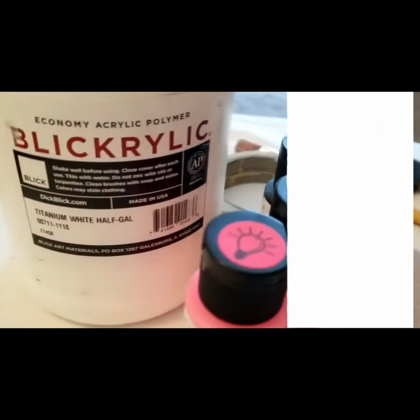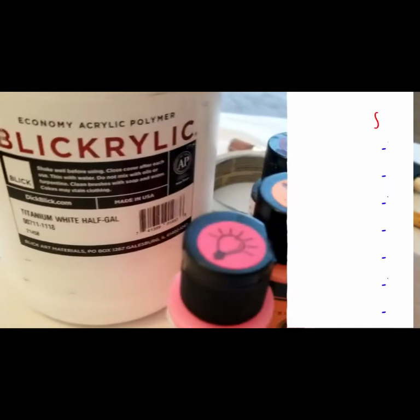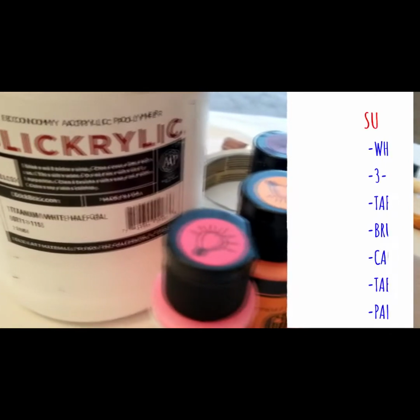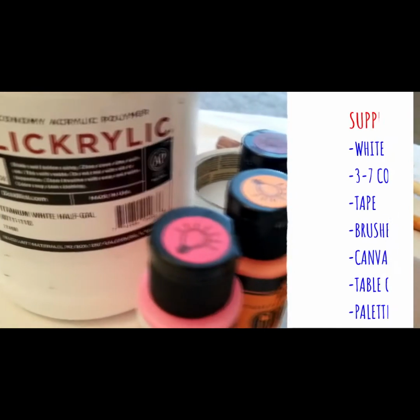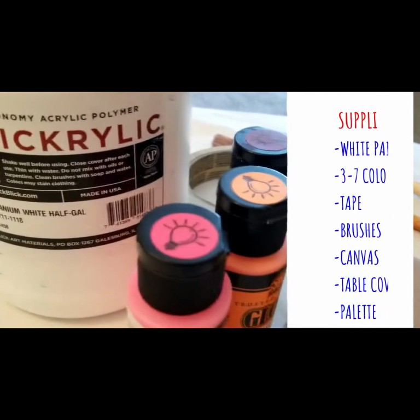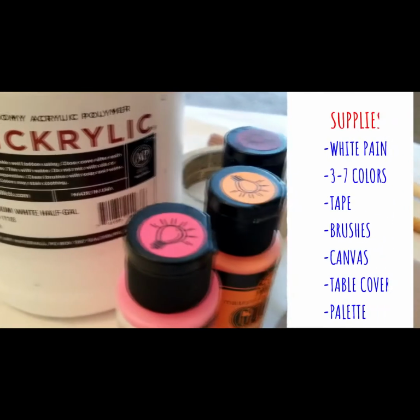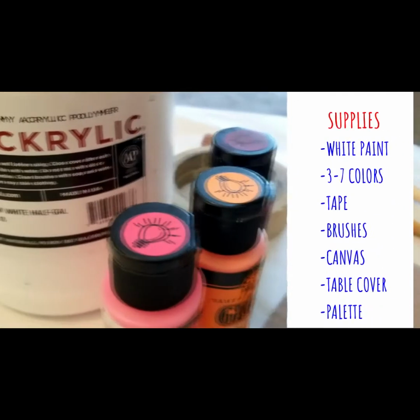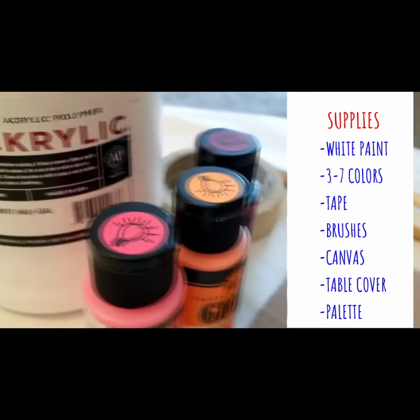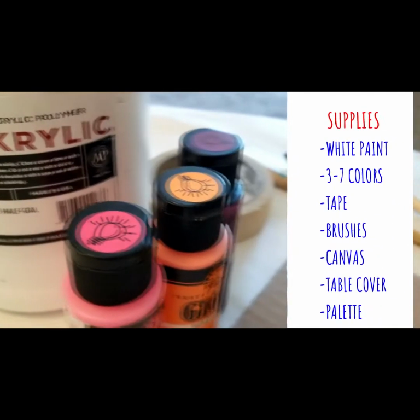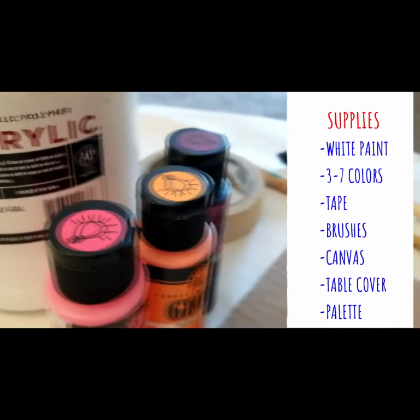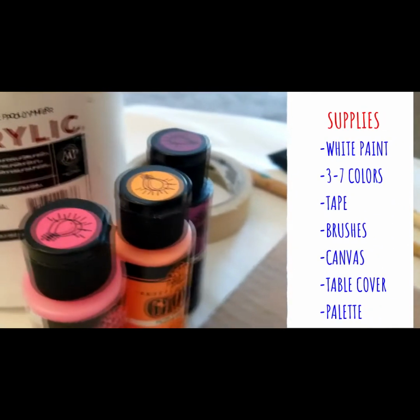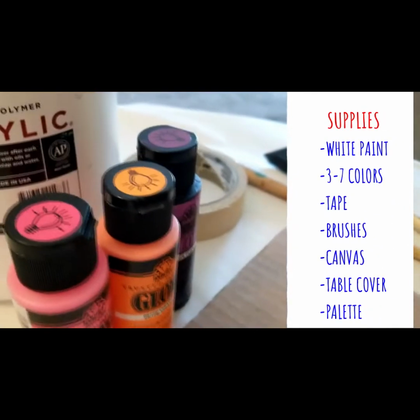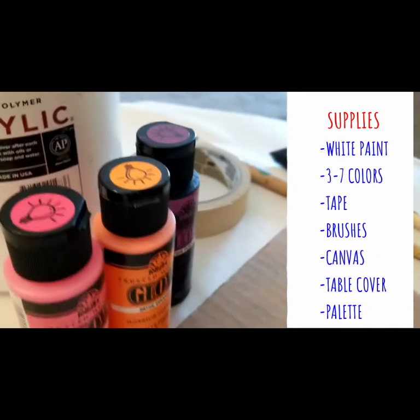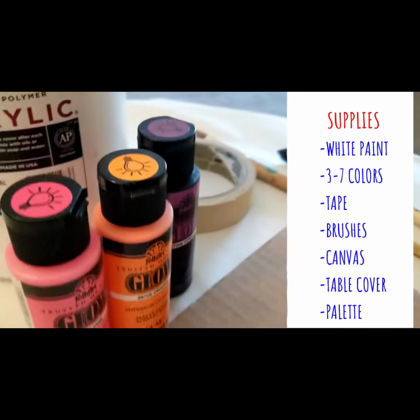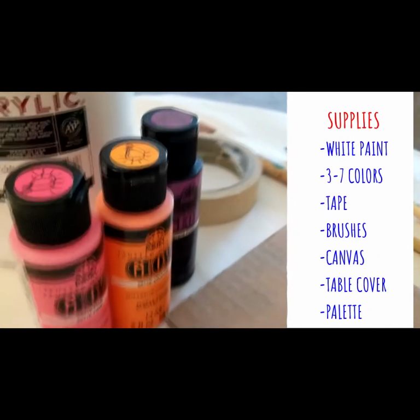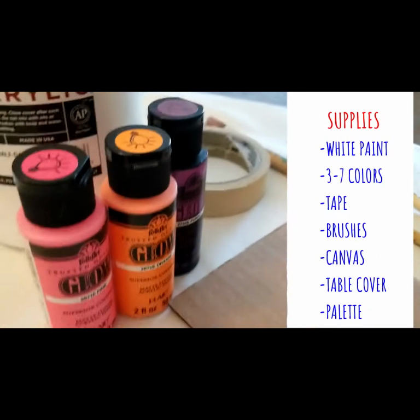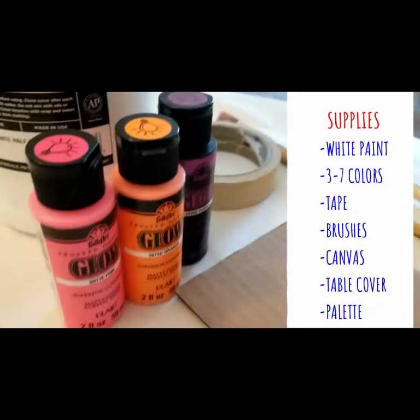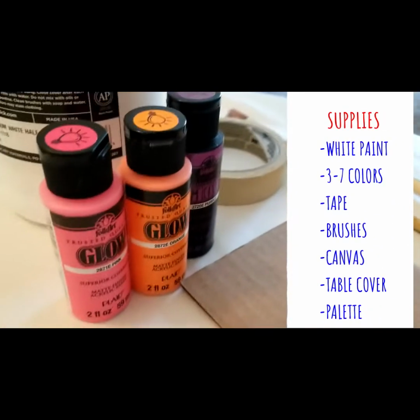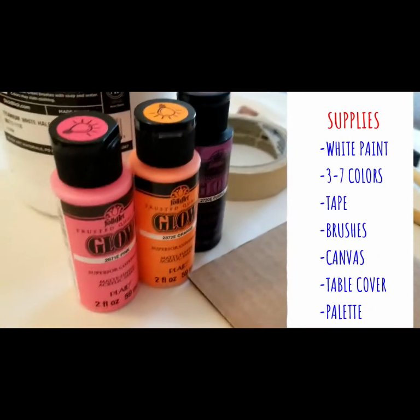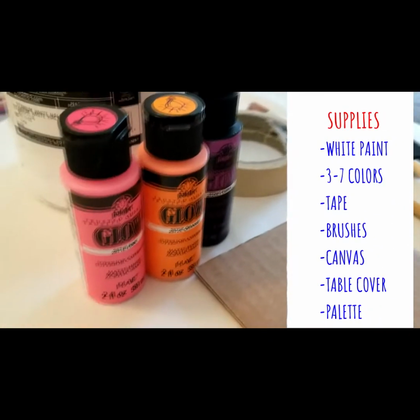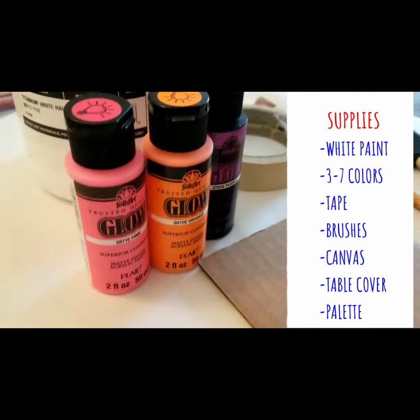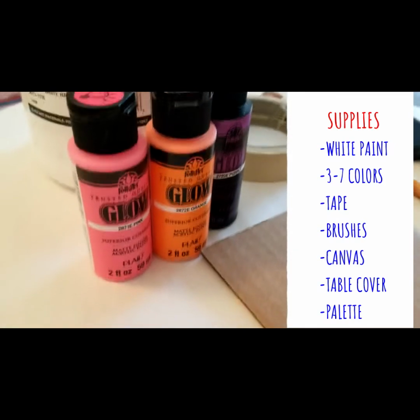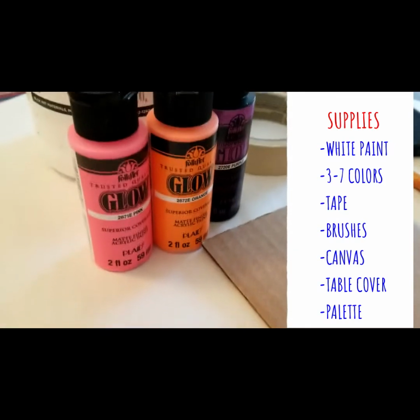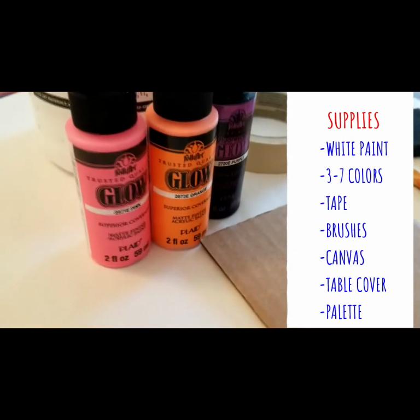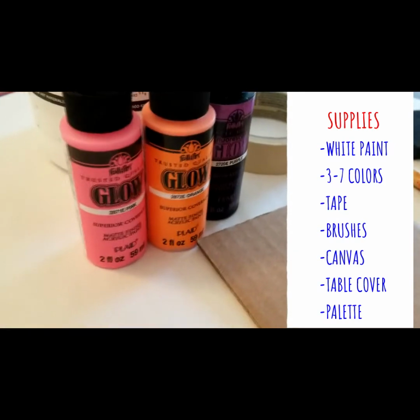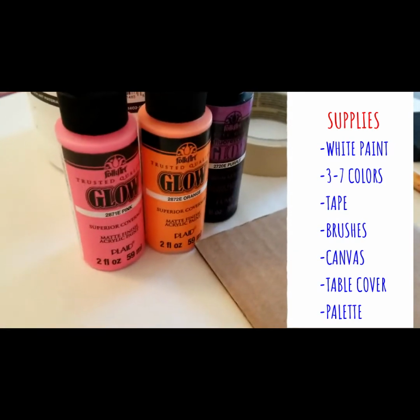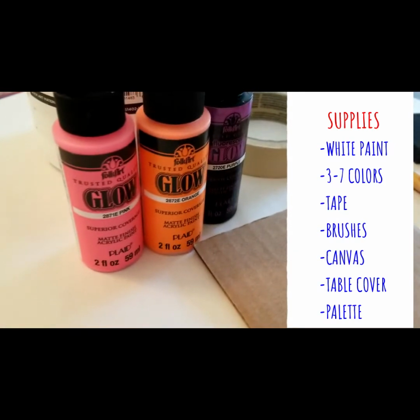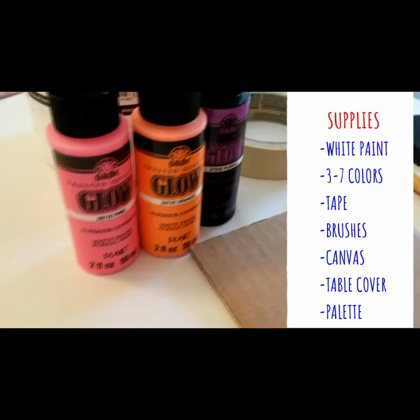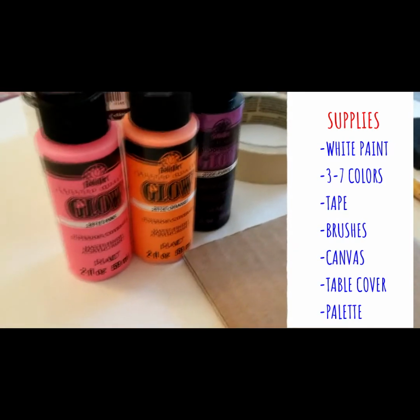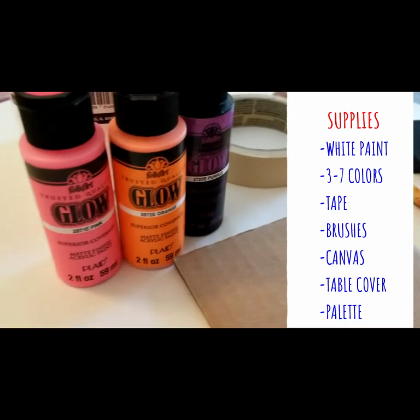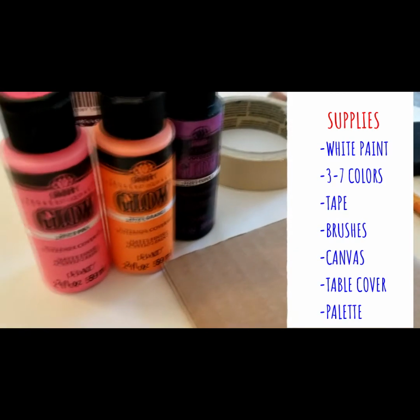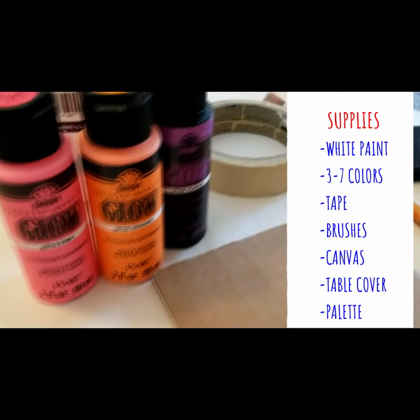Supplies you will need include white paint, three or seven other colors of paint, and I'm using acrylic paint today.